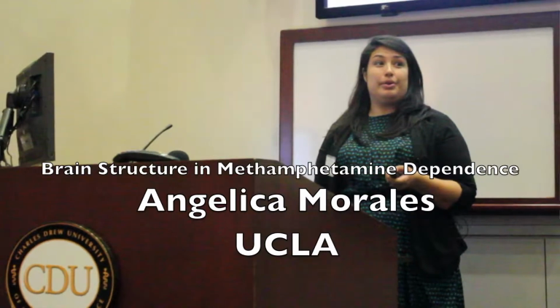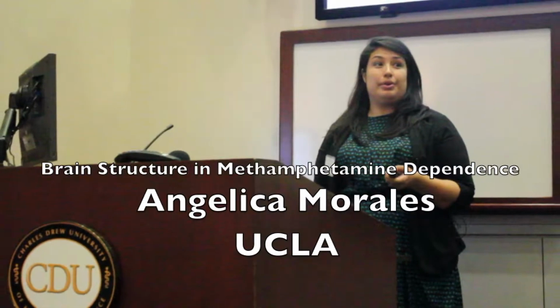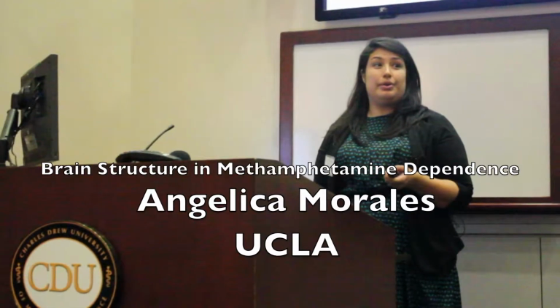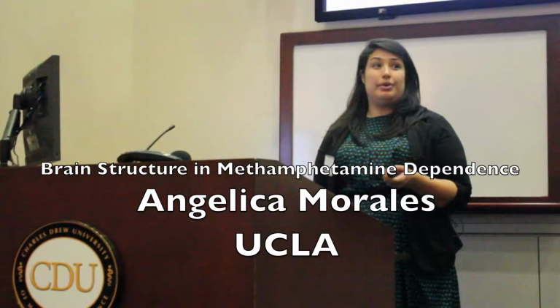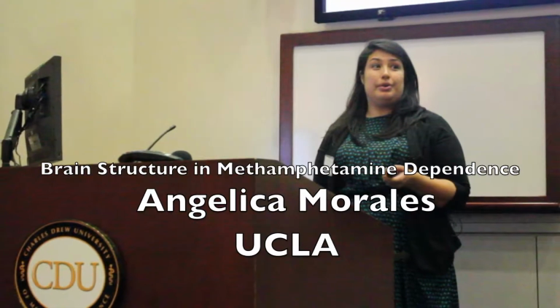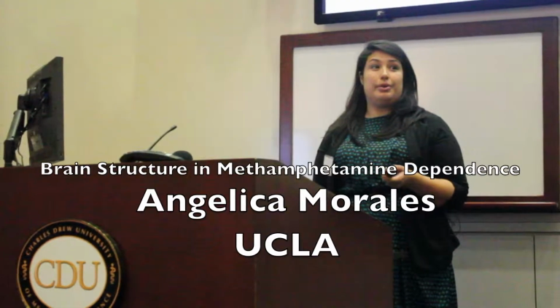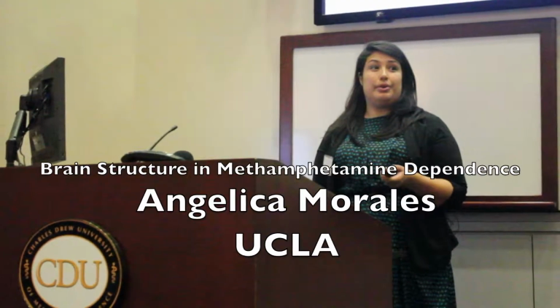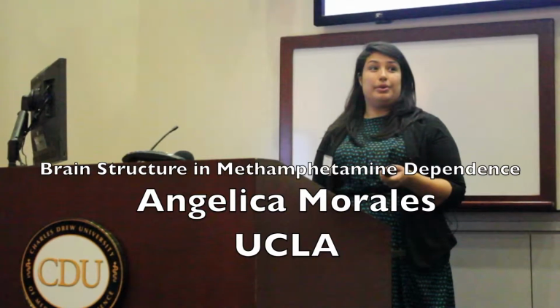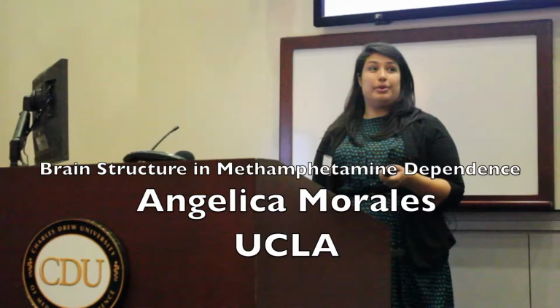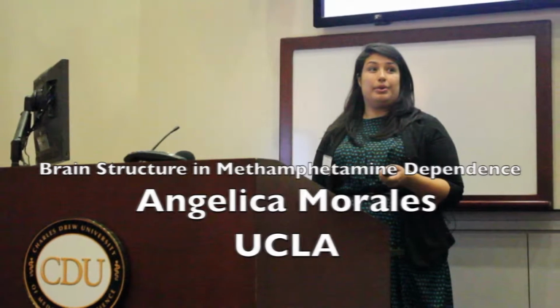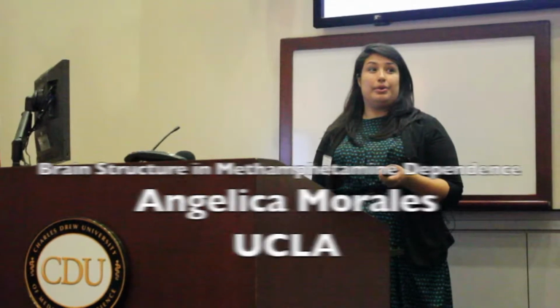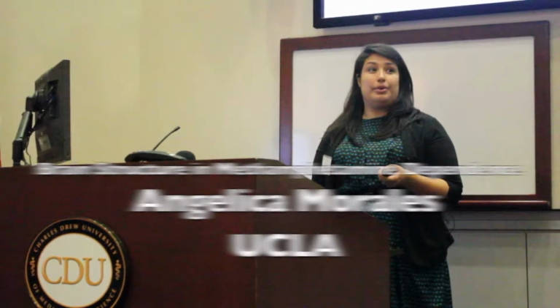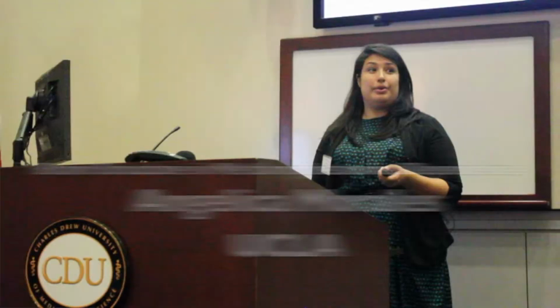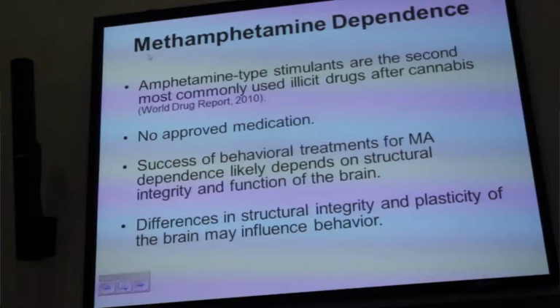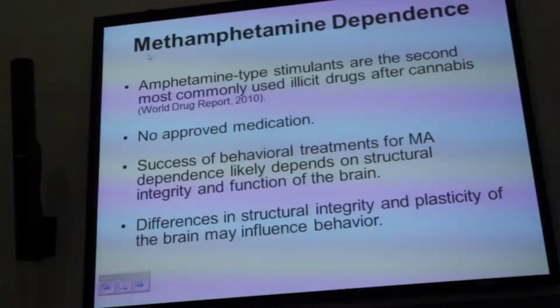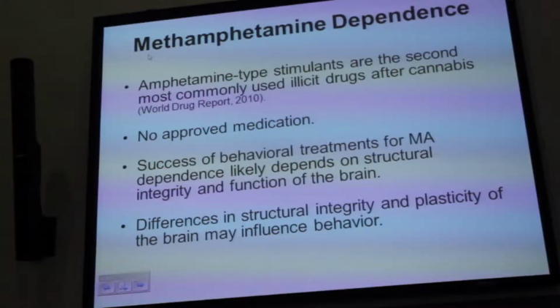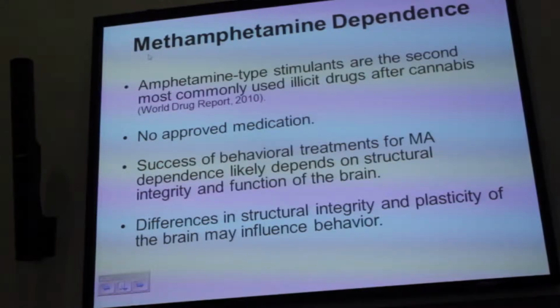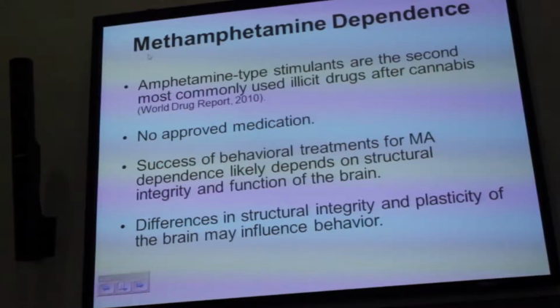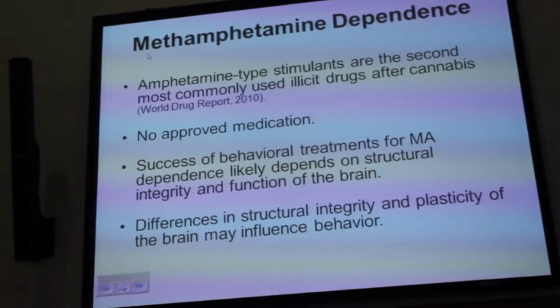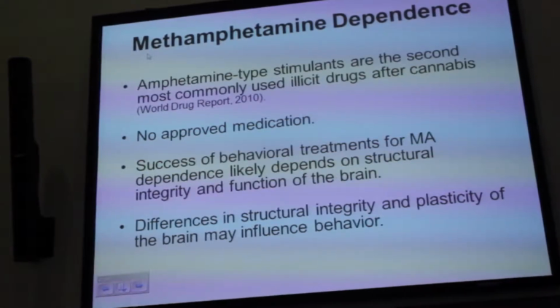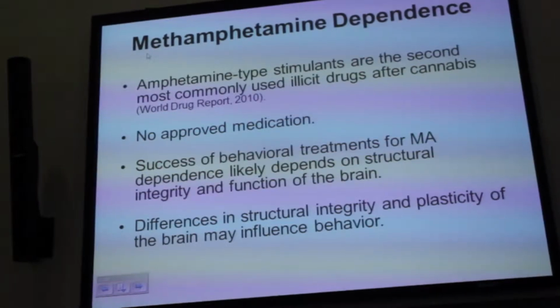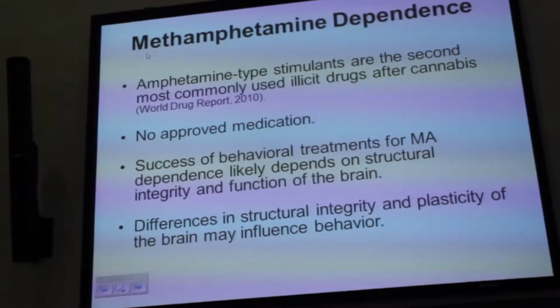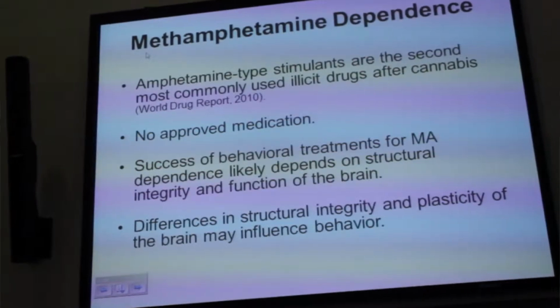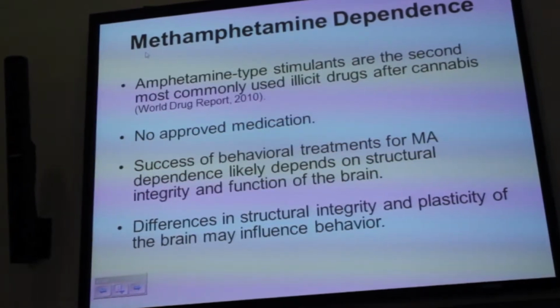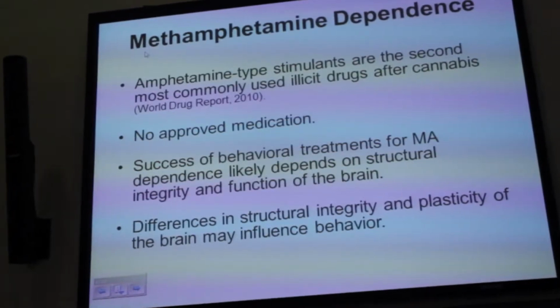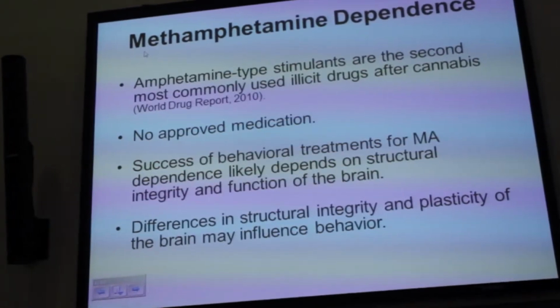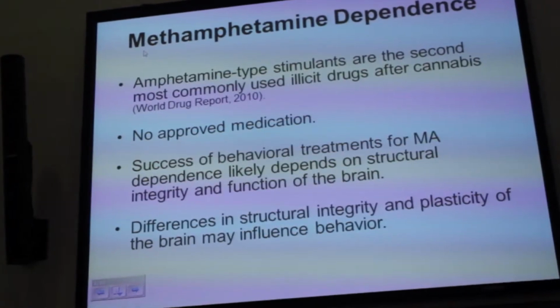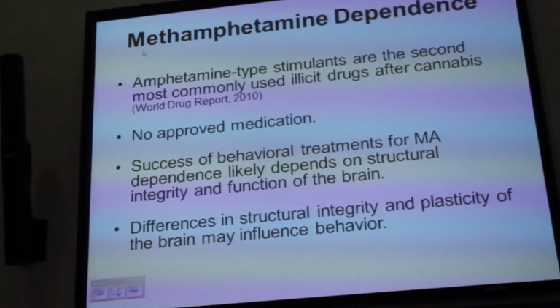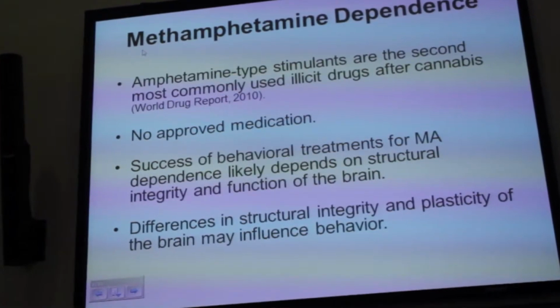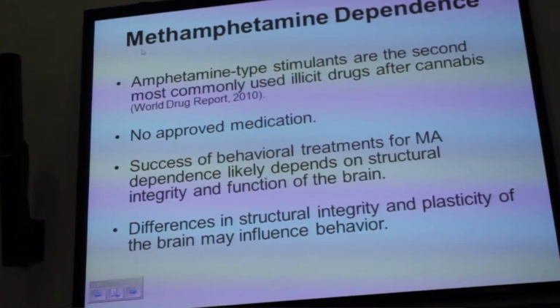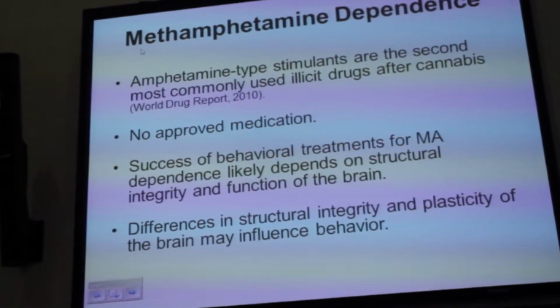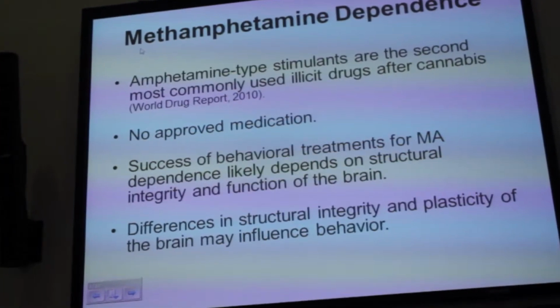The next speaker is from UCLA, Angelica Morales, and we're going to talk about the brain structure of methamphetamine disorders.